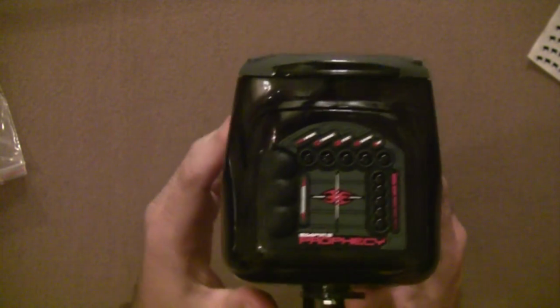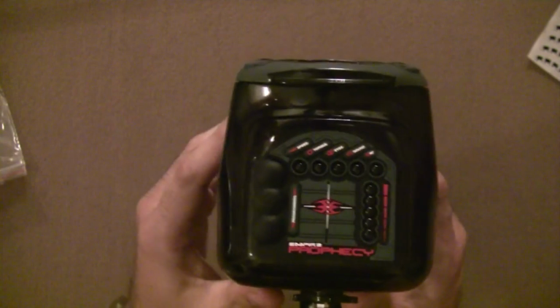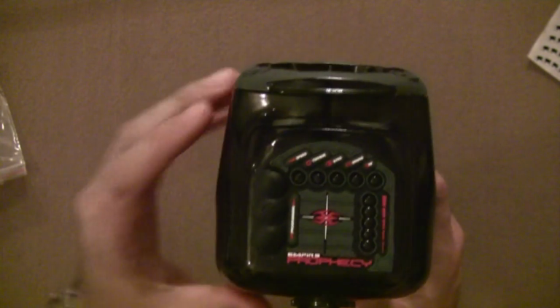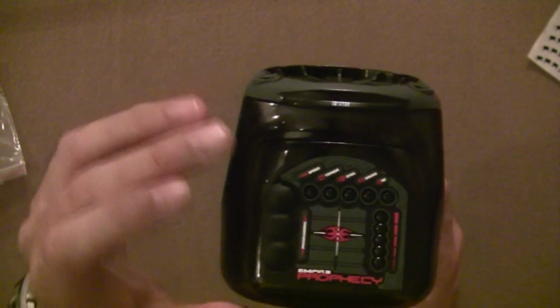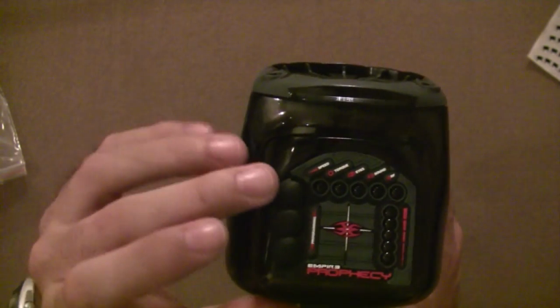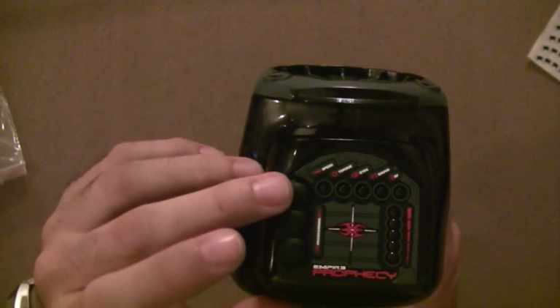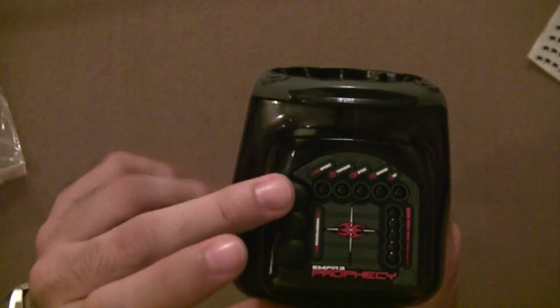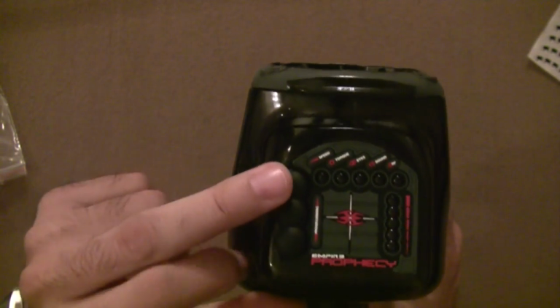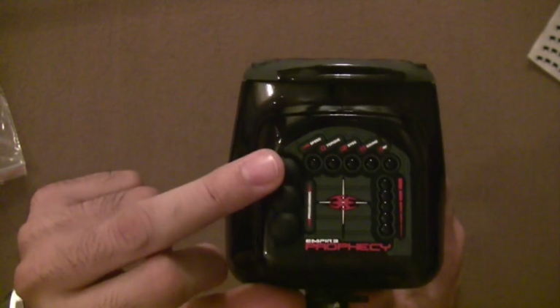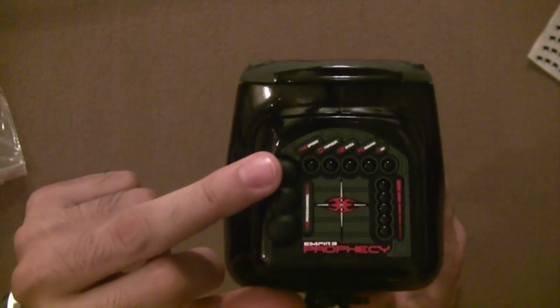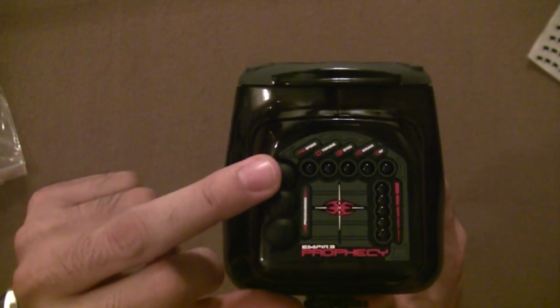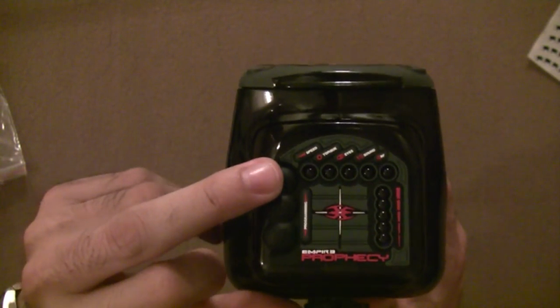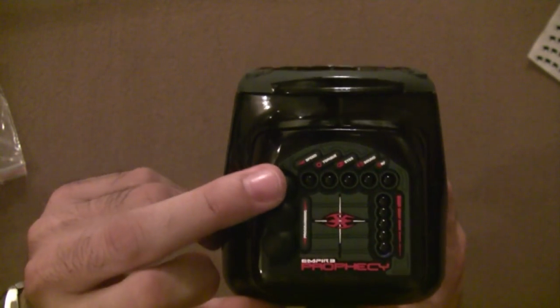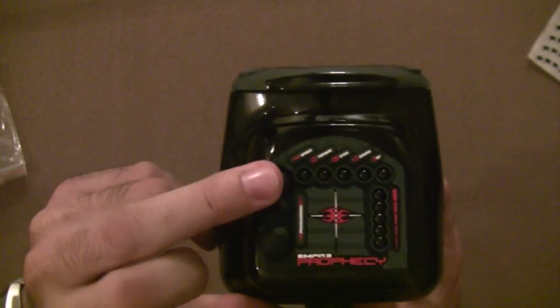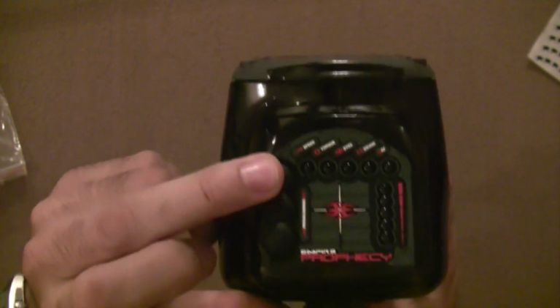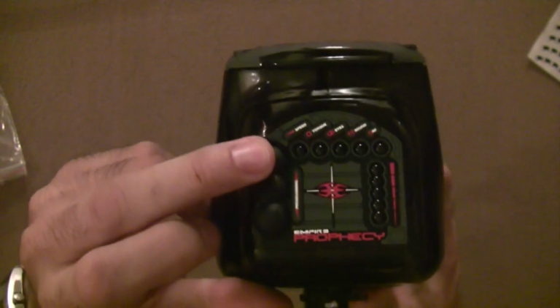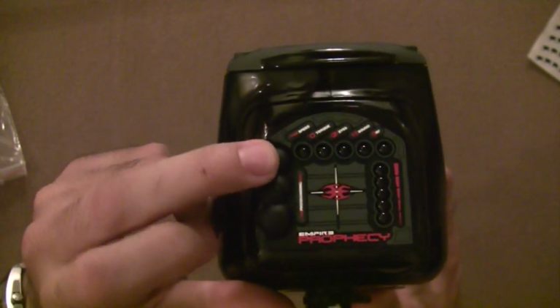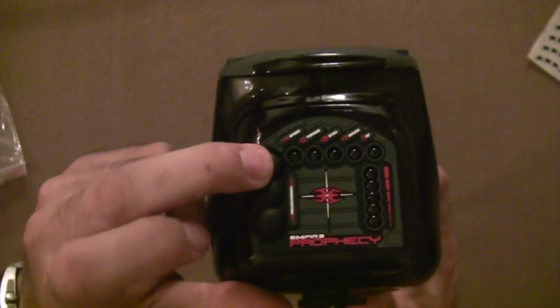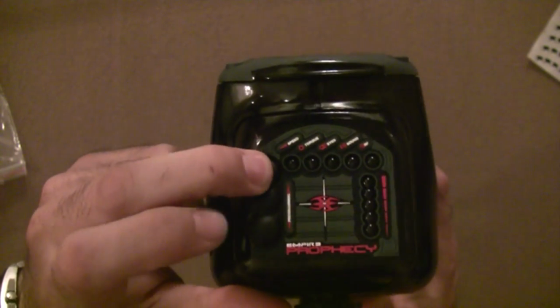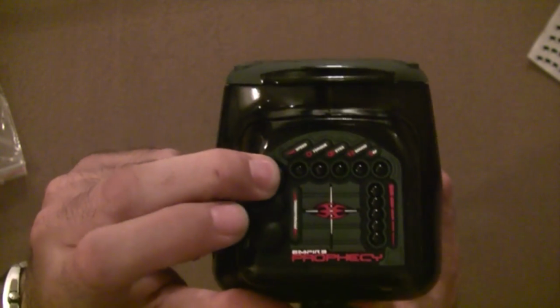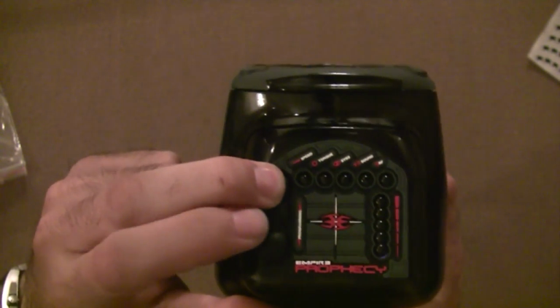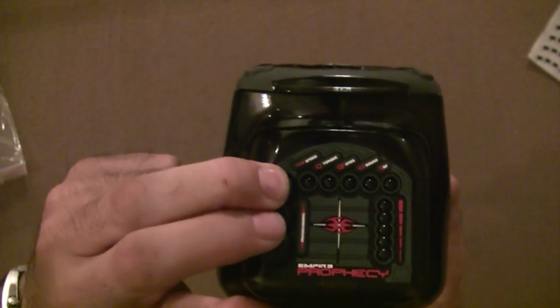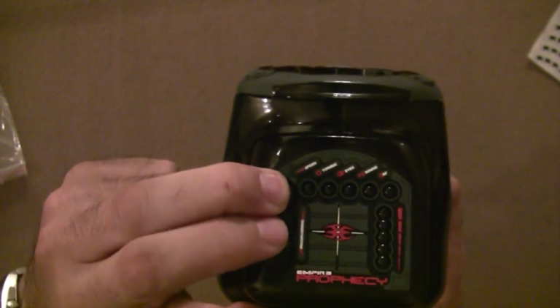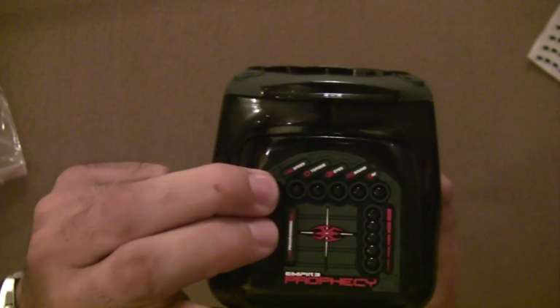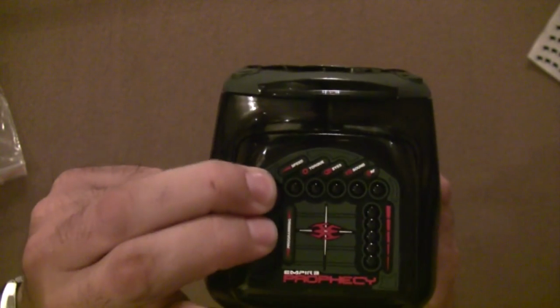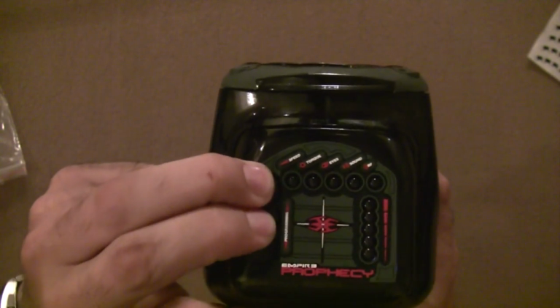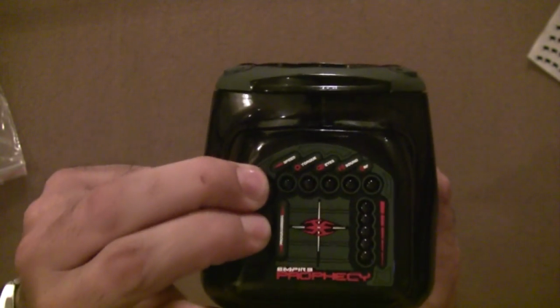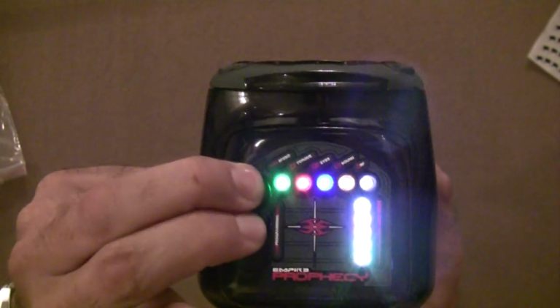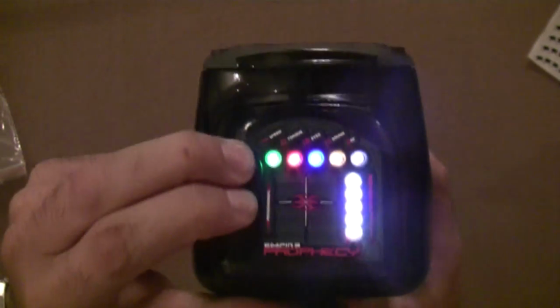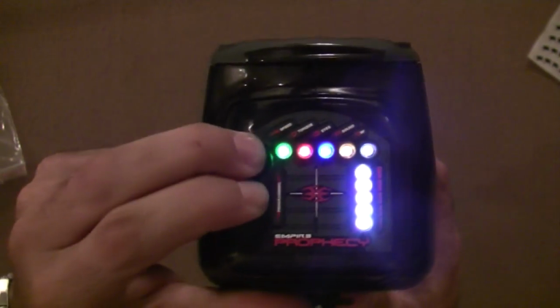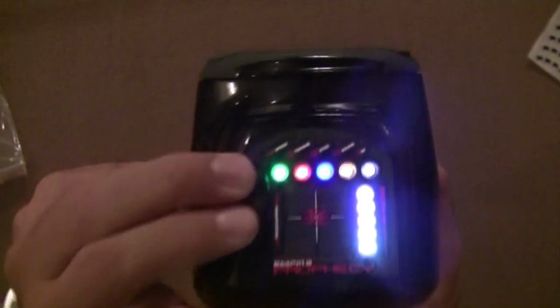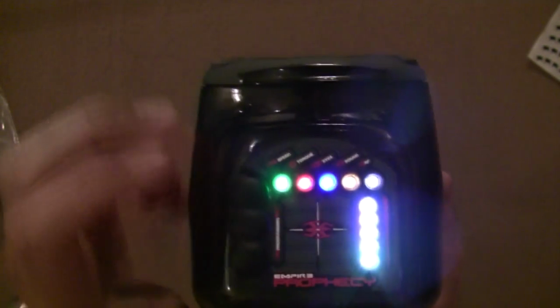It's very simple. We're going to turn it on — push and hold the top button, then push and hold the power button to turn it on.